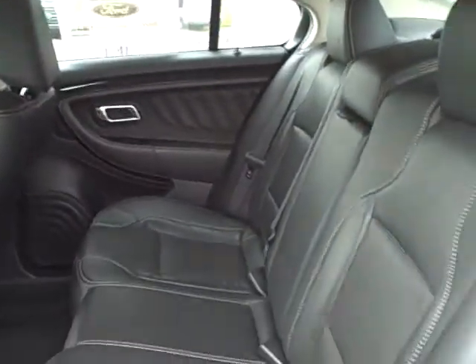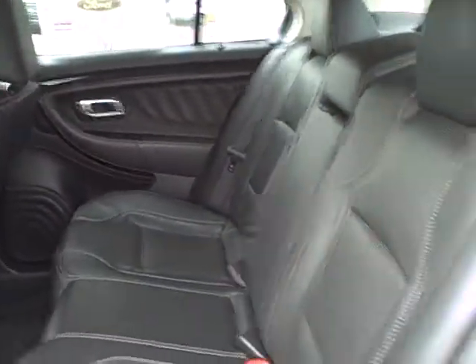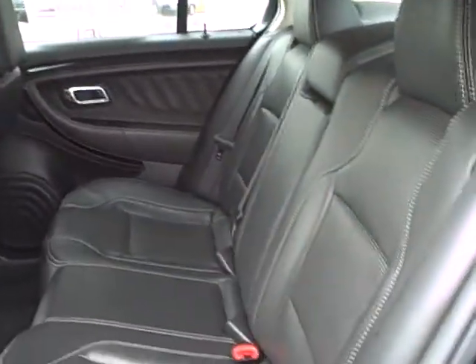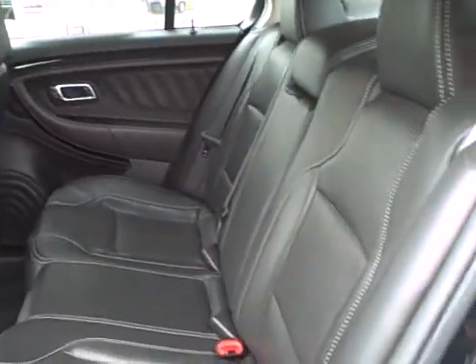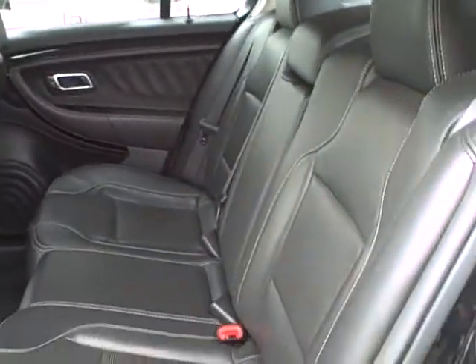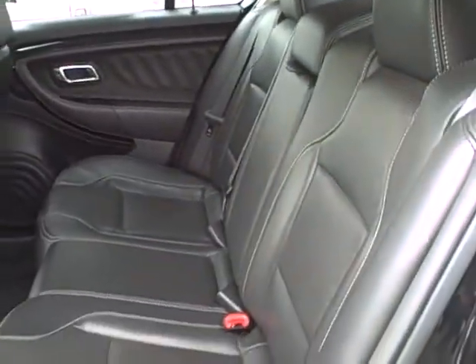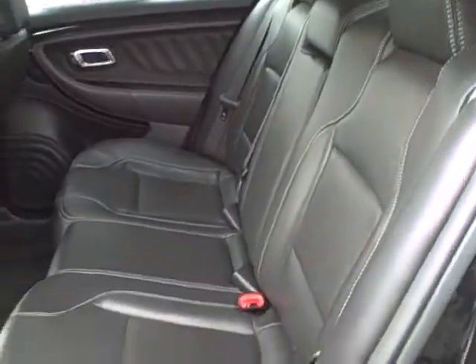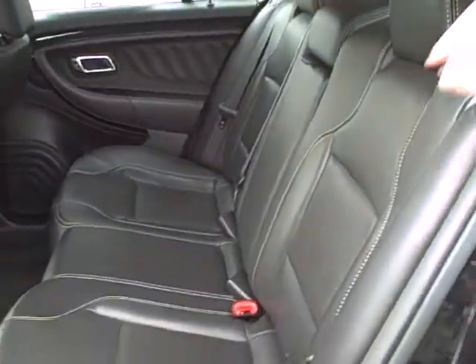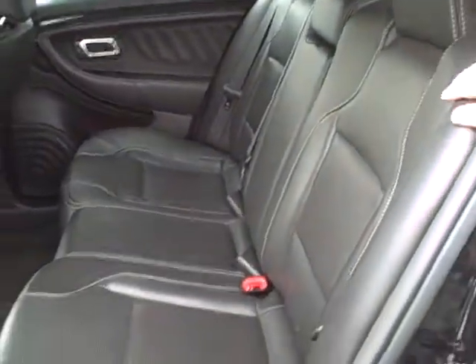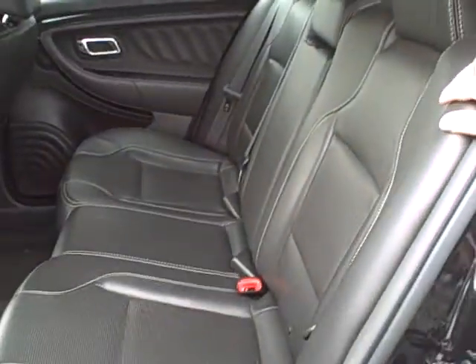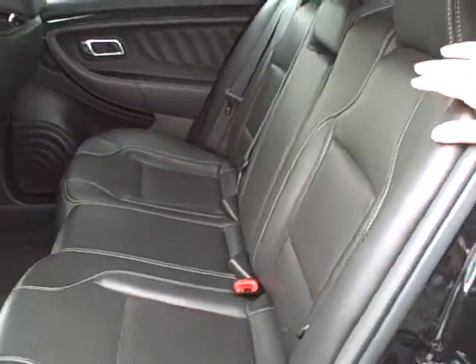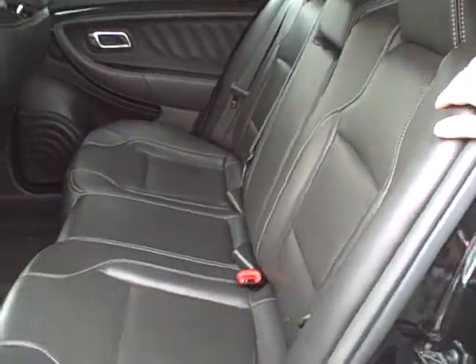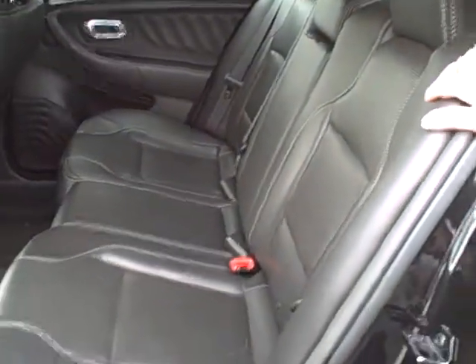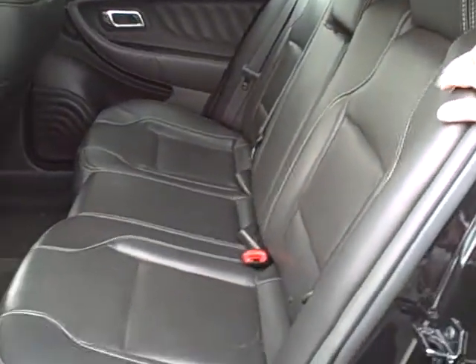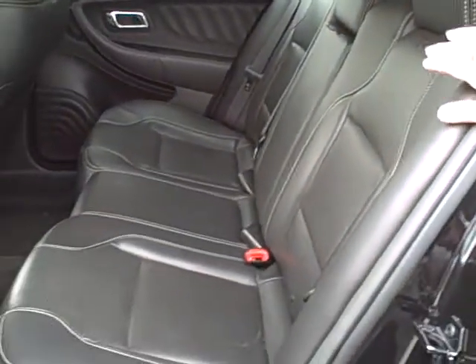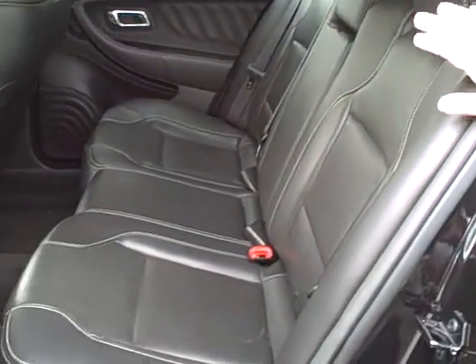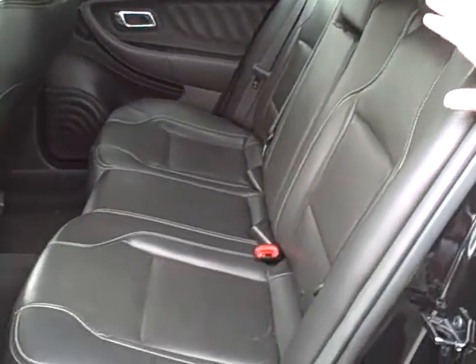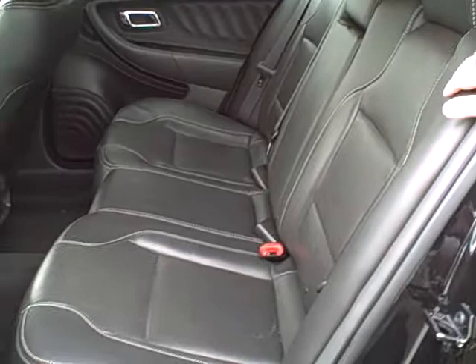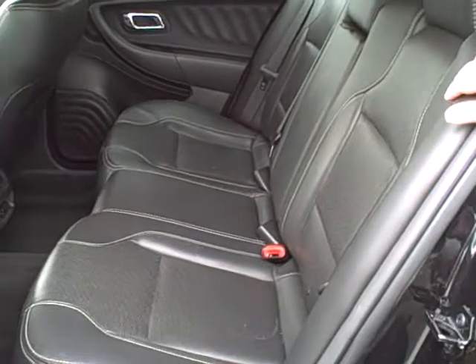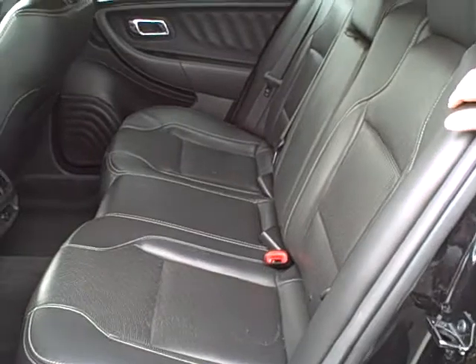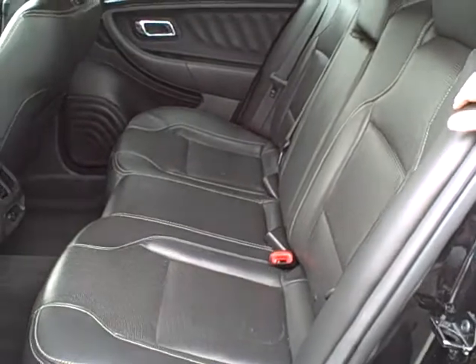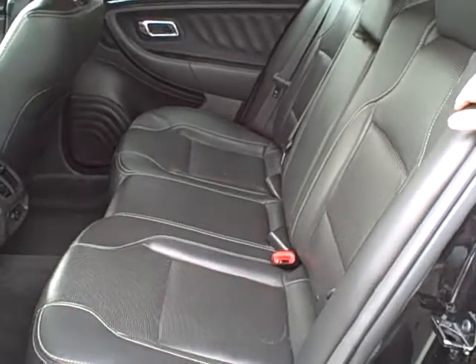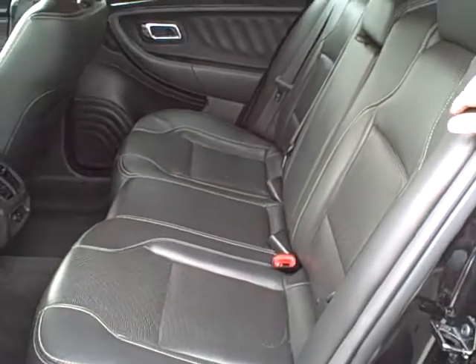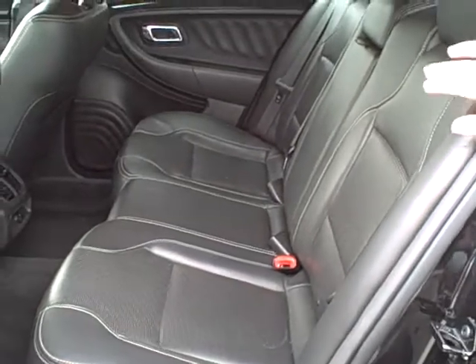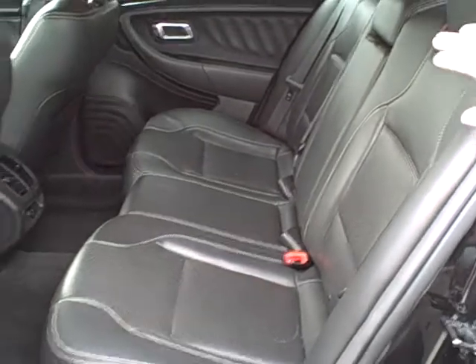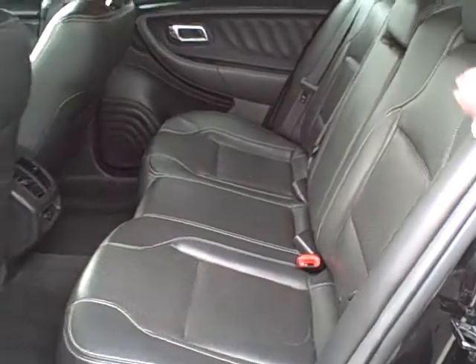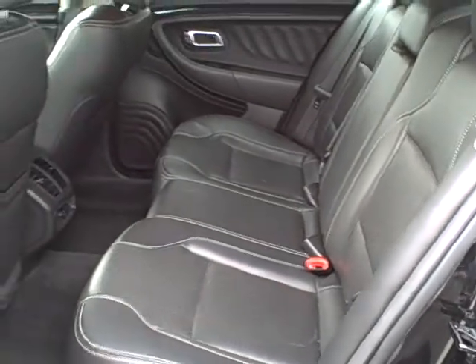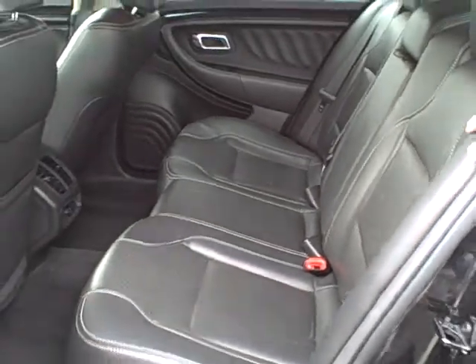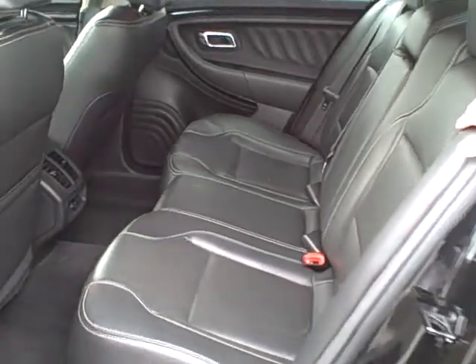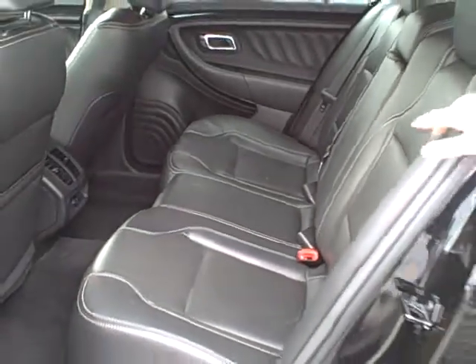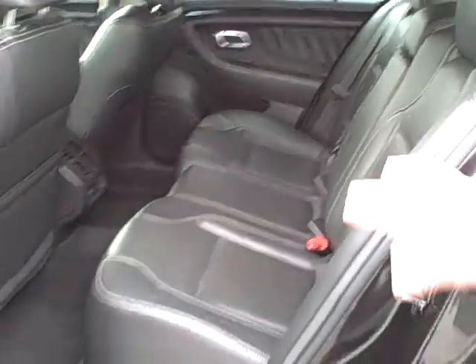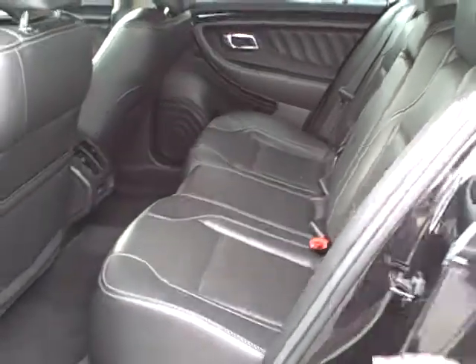Now as you look in the back here, you'll notice that the leather is in fantastic shape.